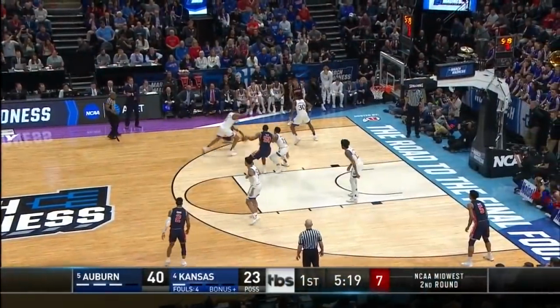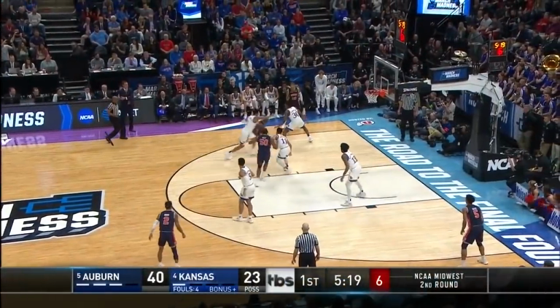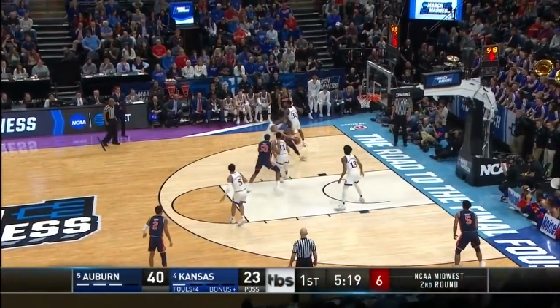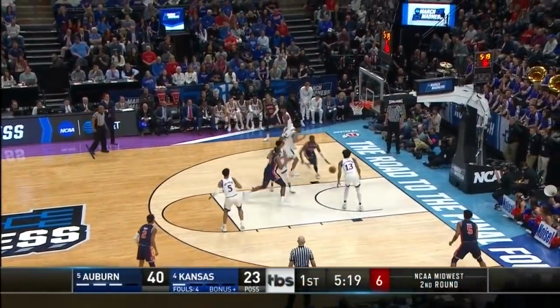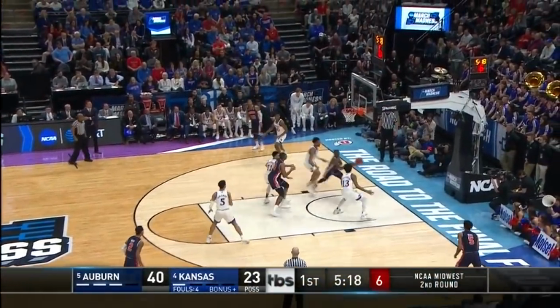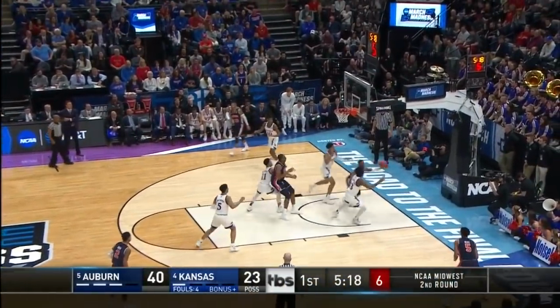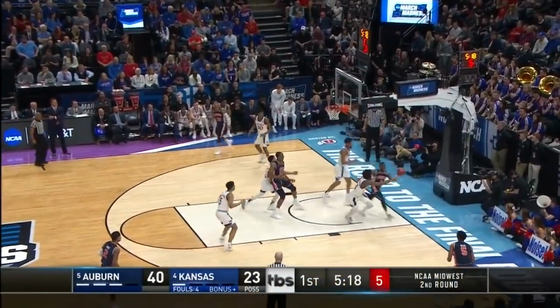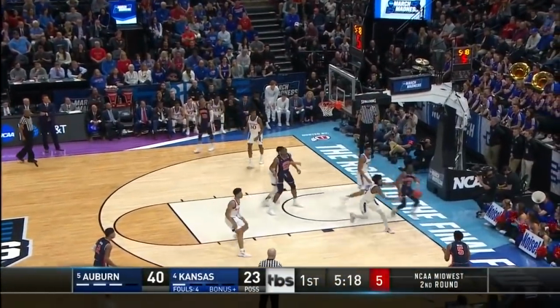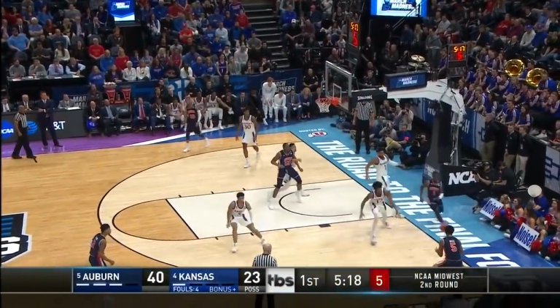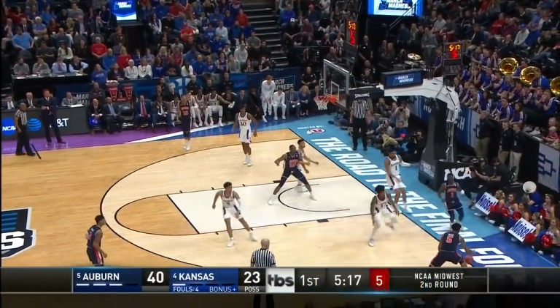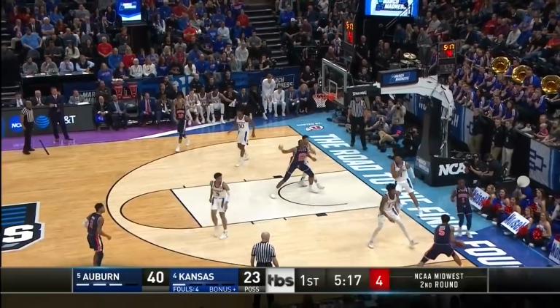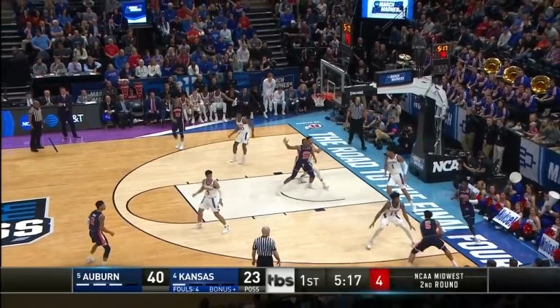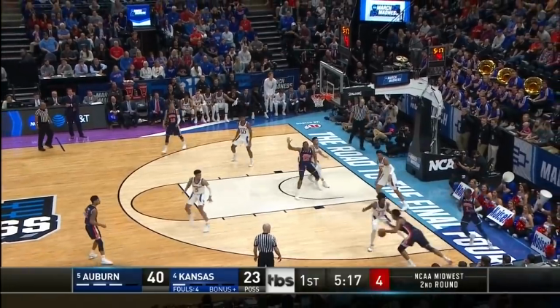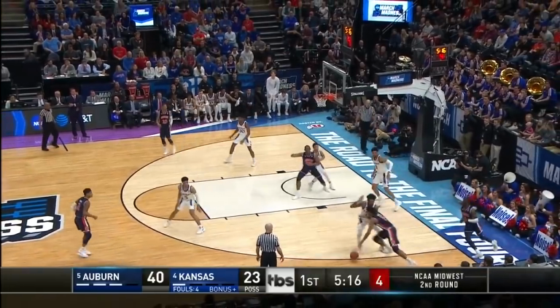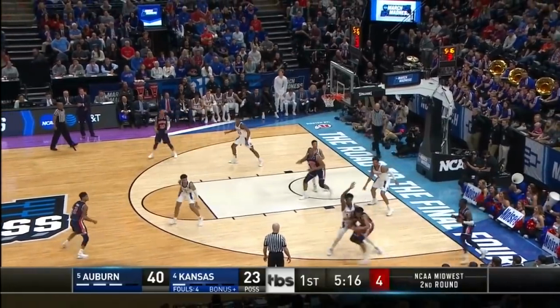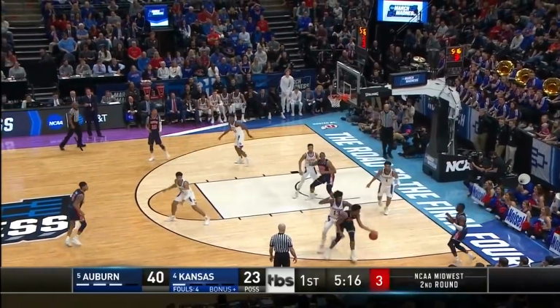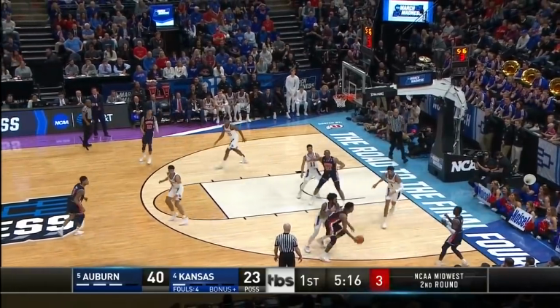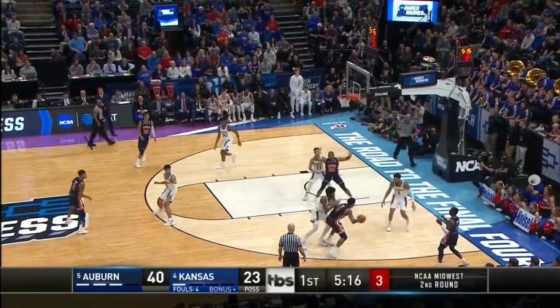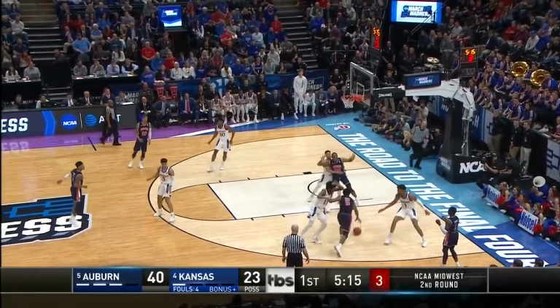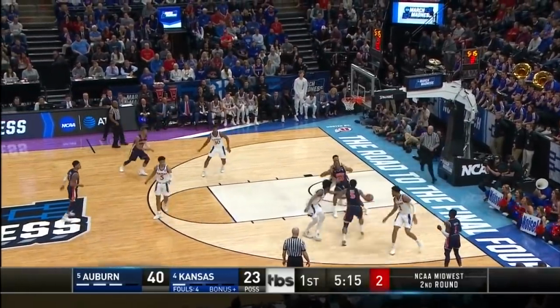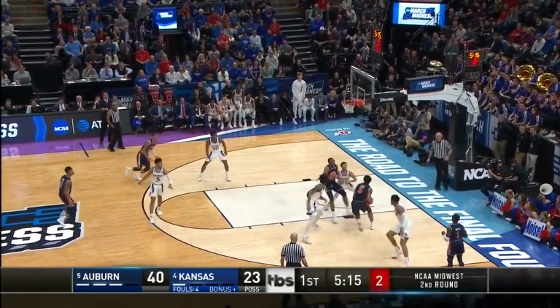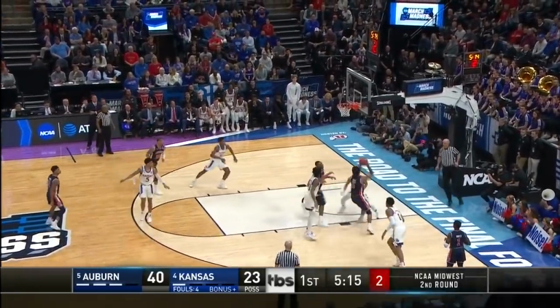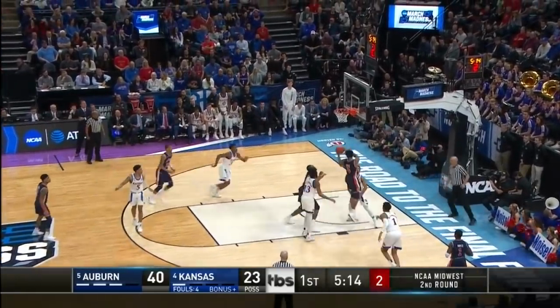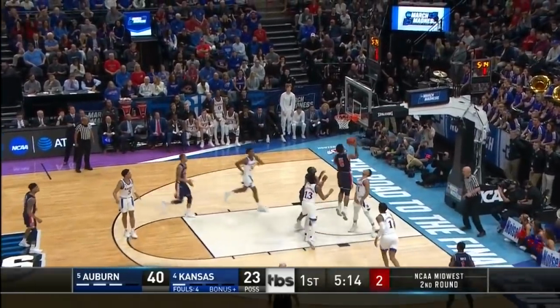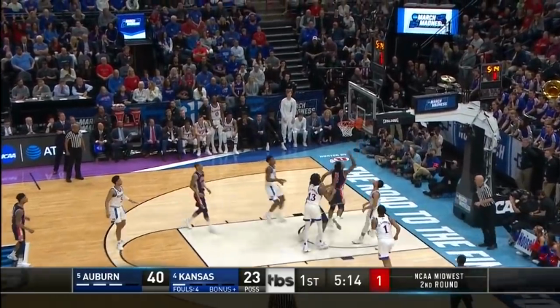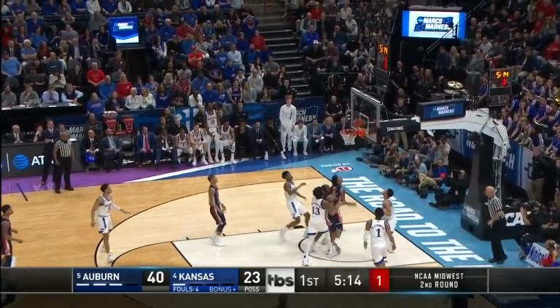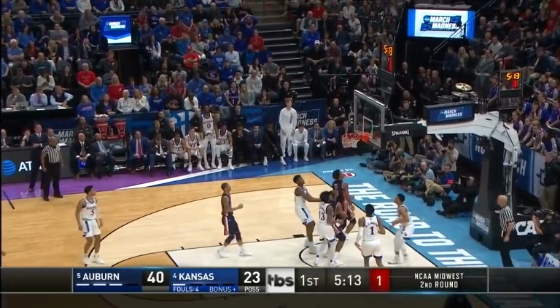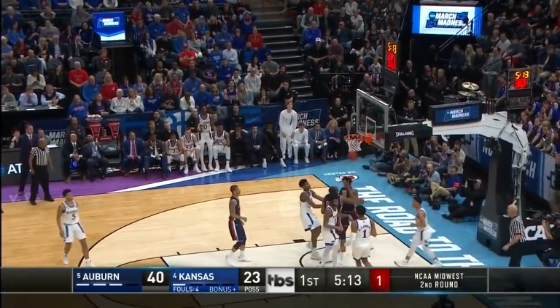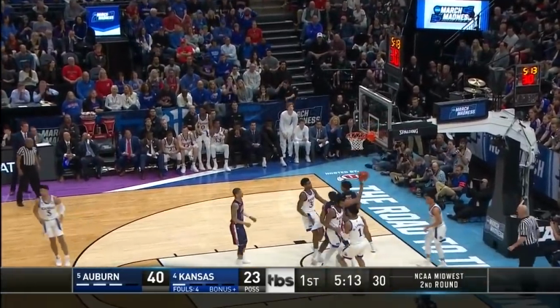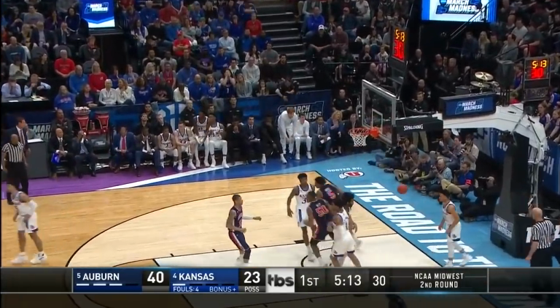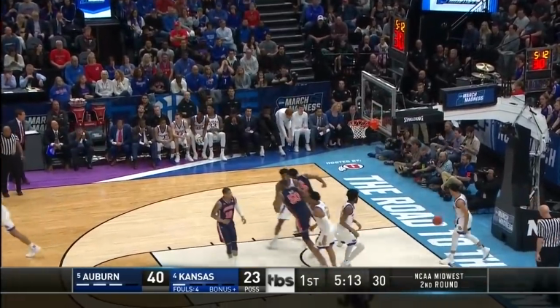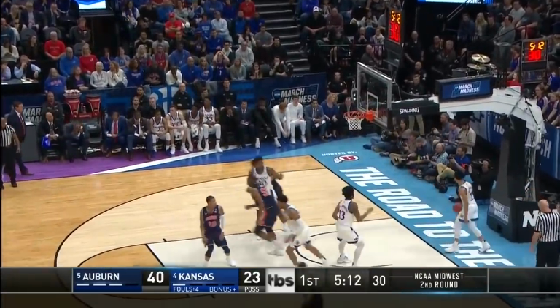Lawson on Harper. Harper to Okiki, shot clock at three — Okiki's got to put it up. He does! For two.